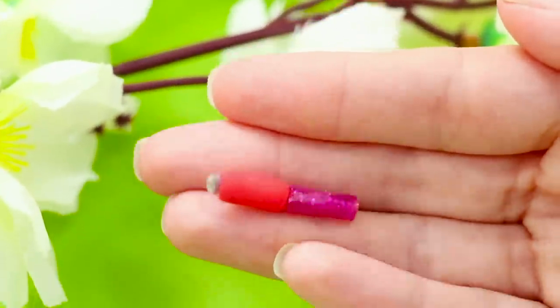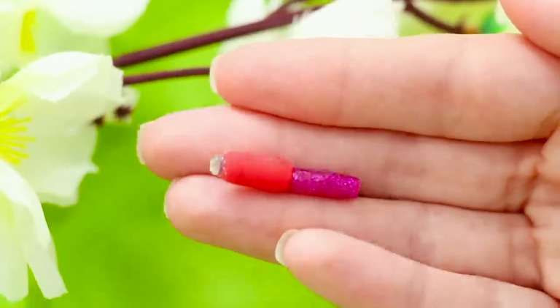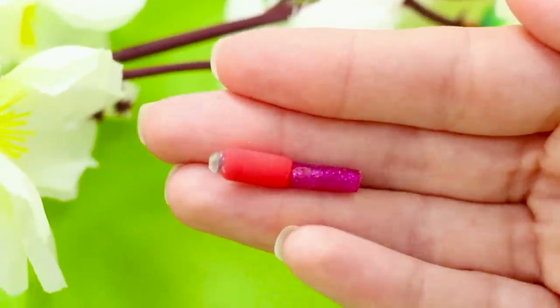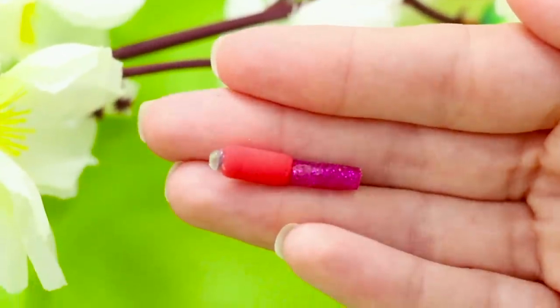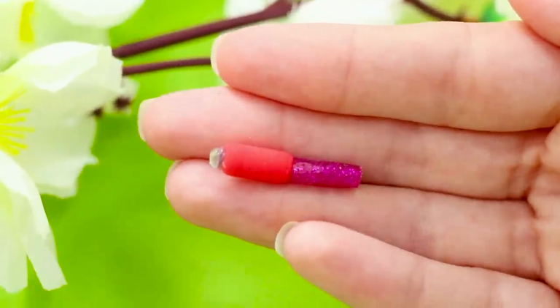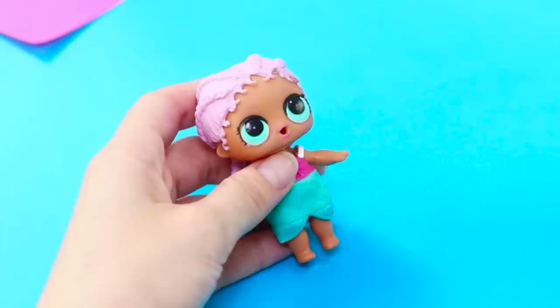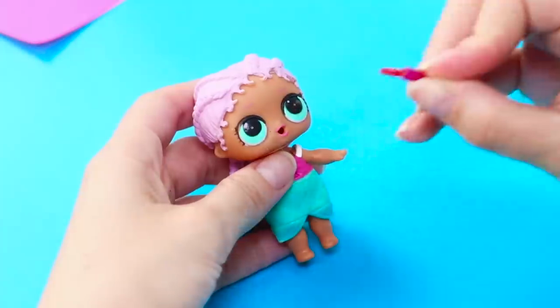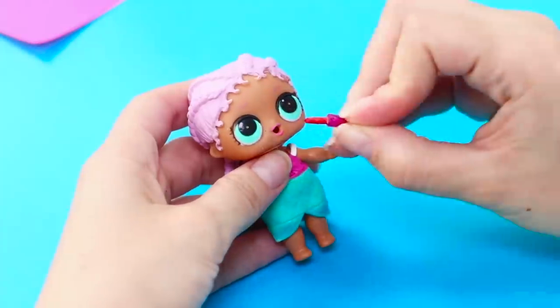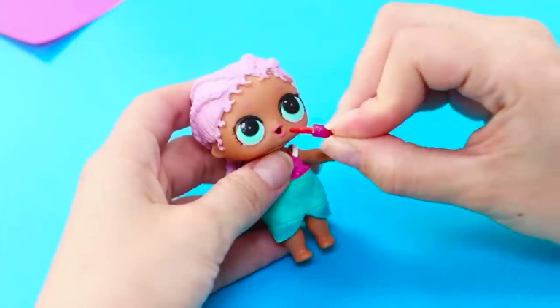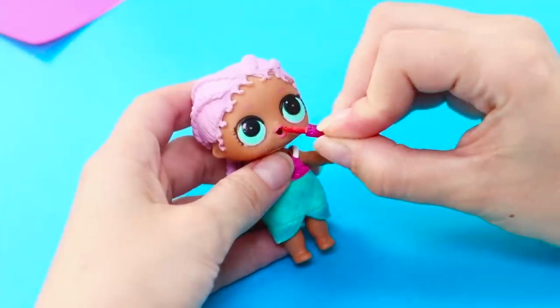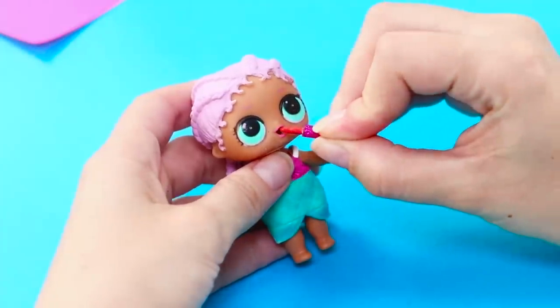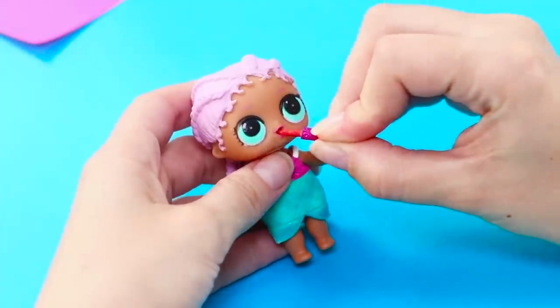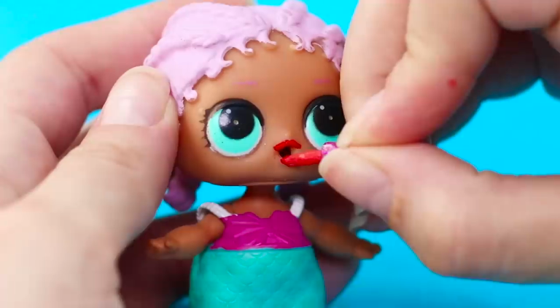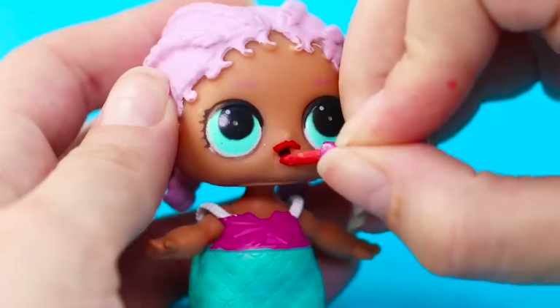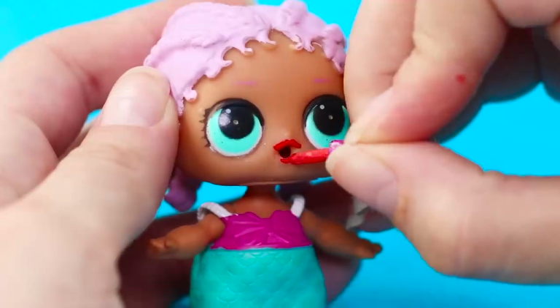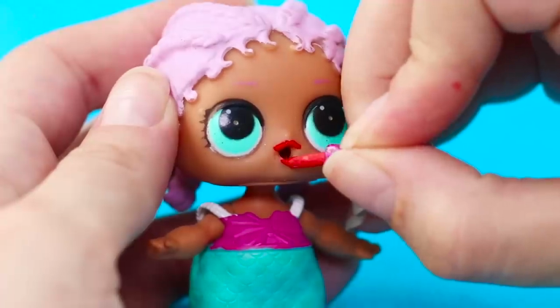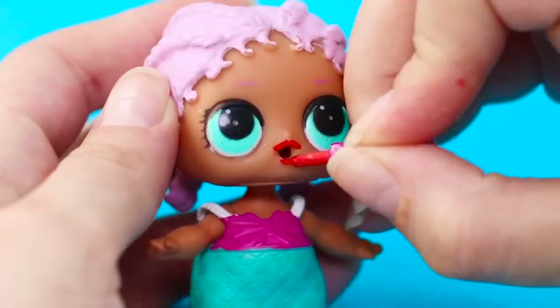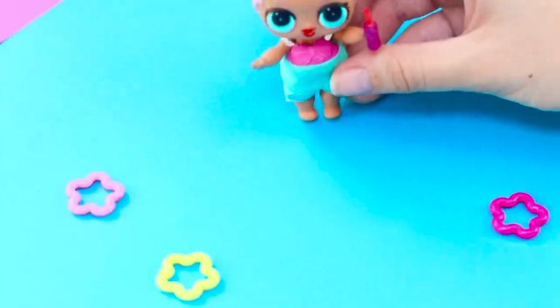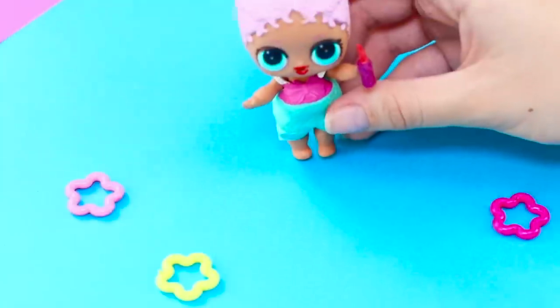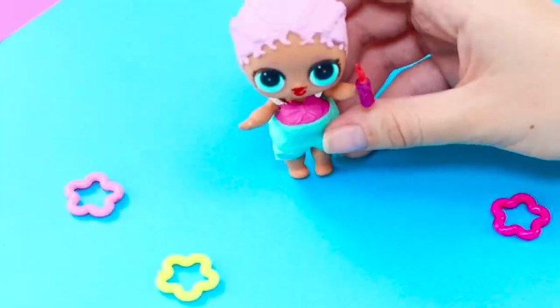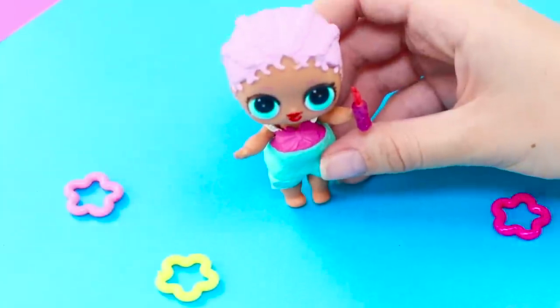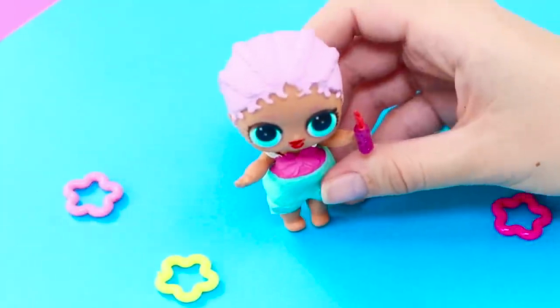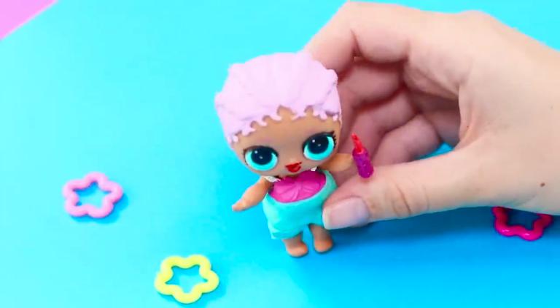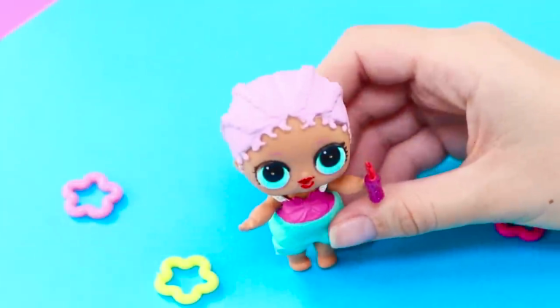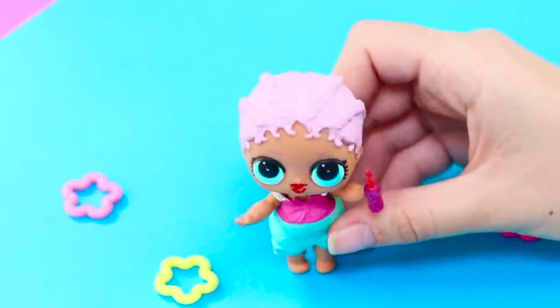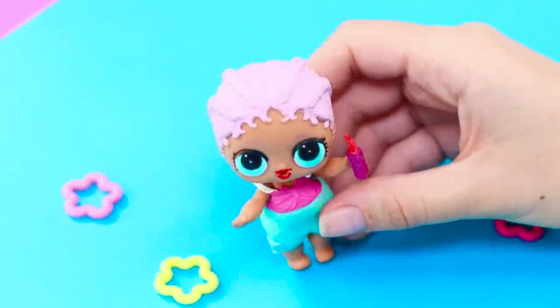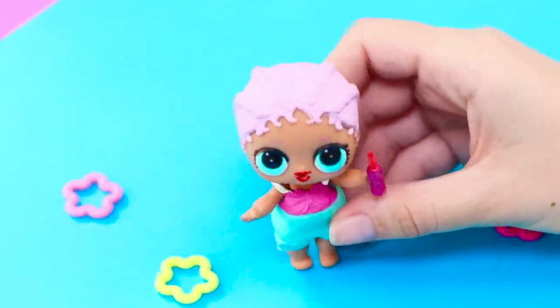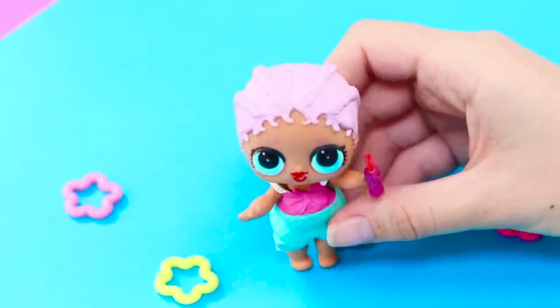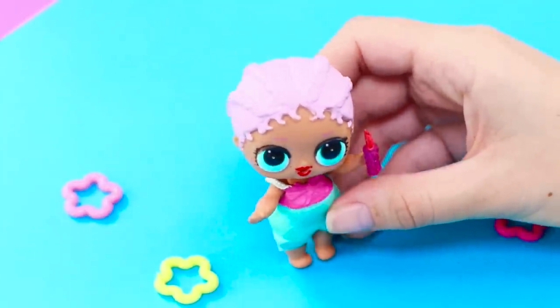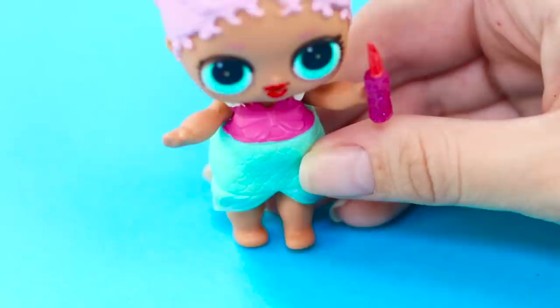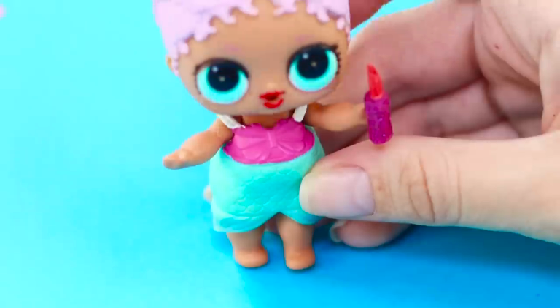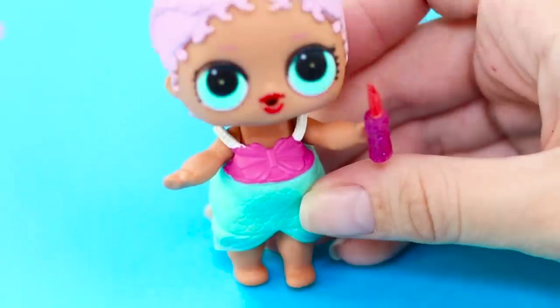This shade looks perfect on the LOL doll! Her scarlet lips are amazing!